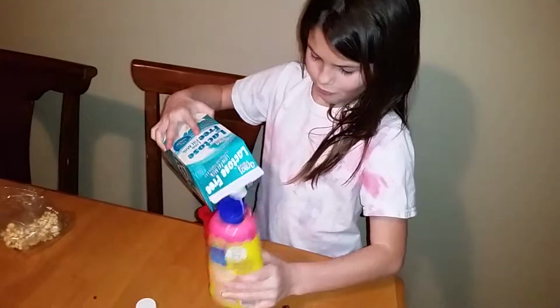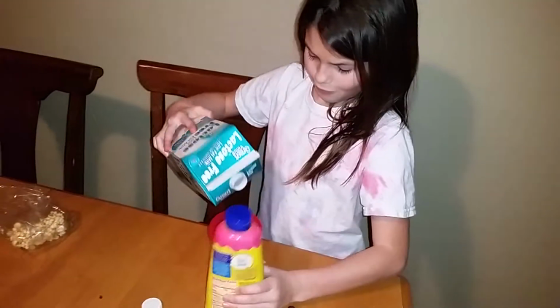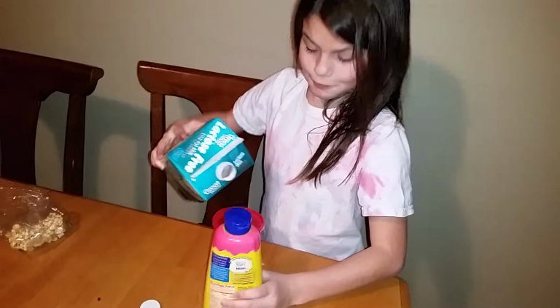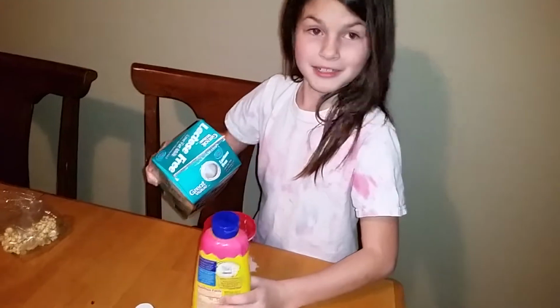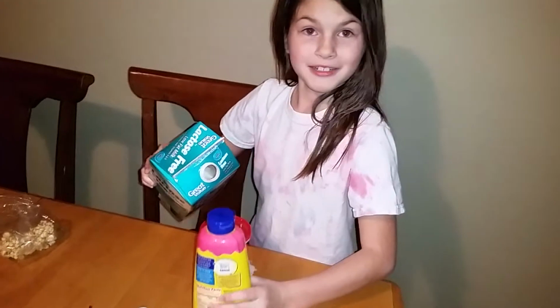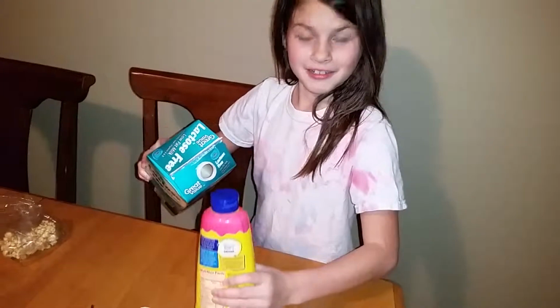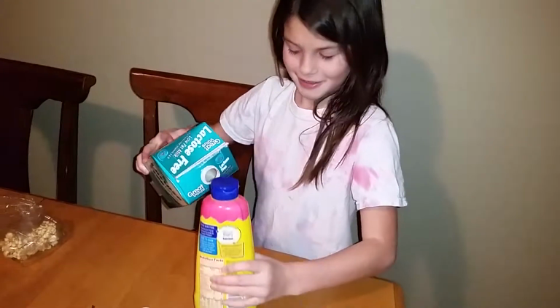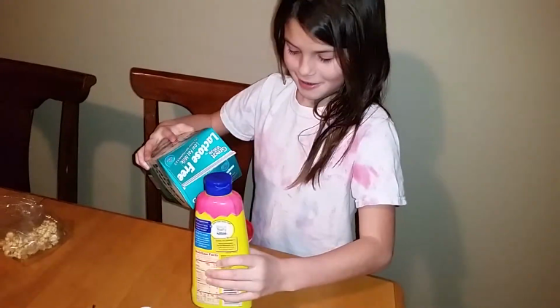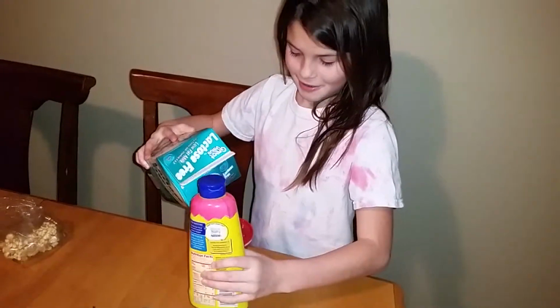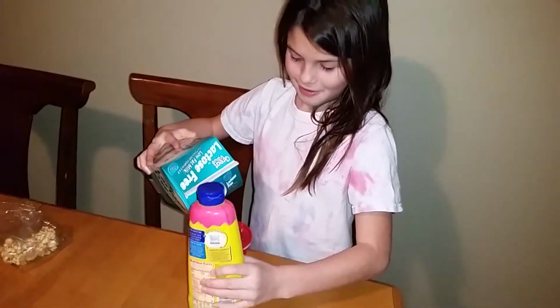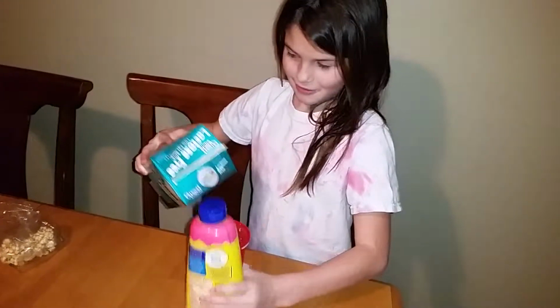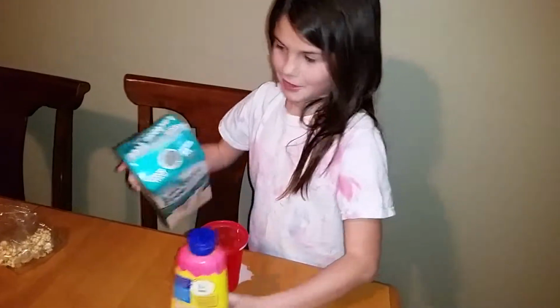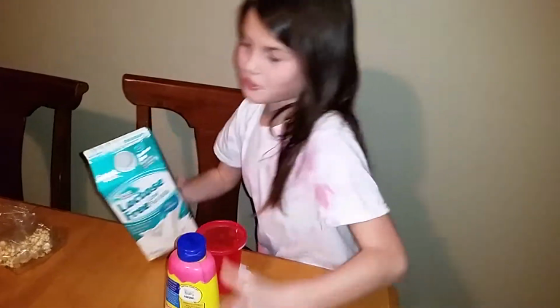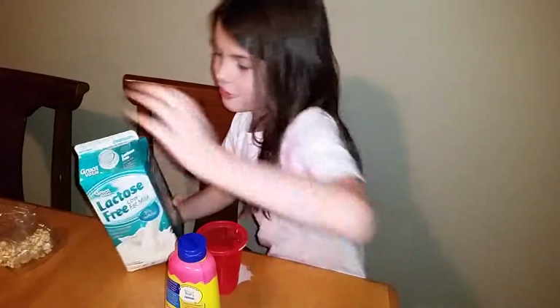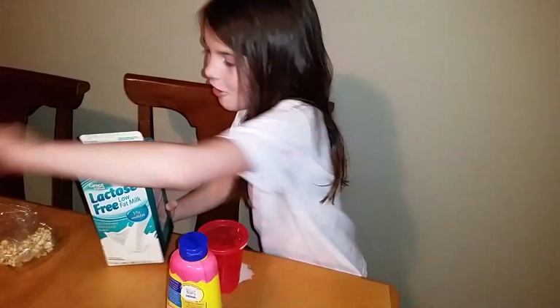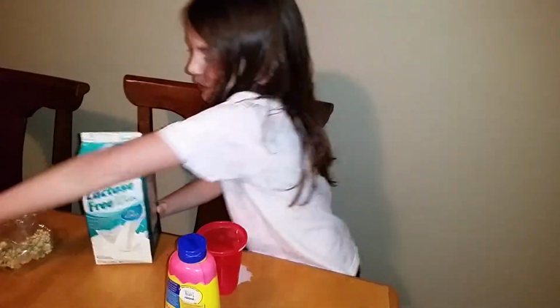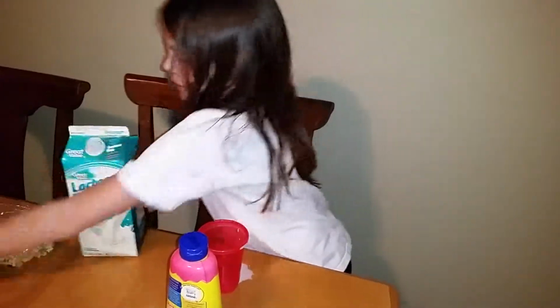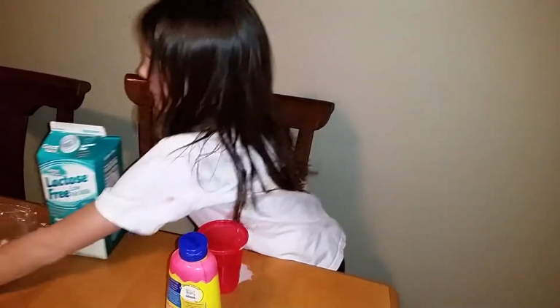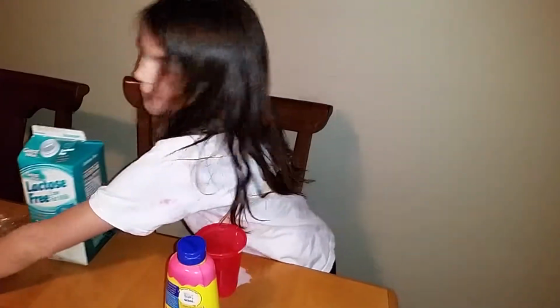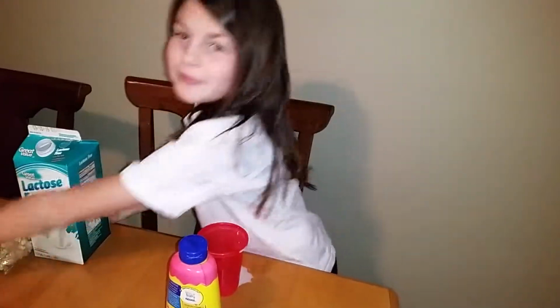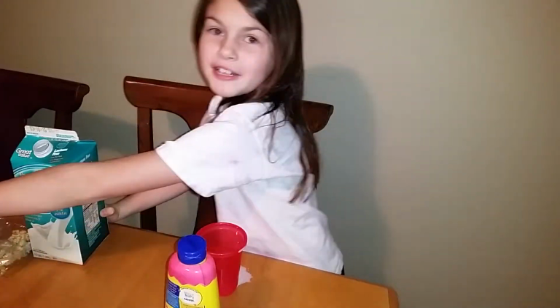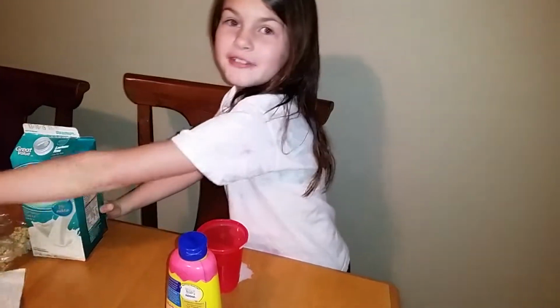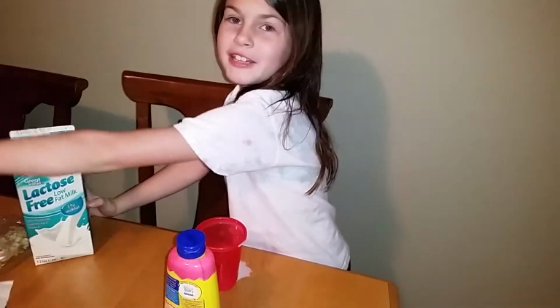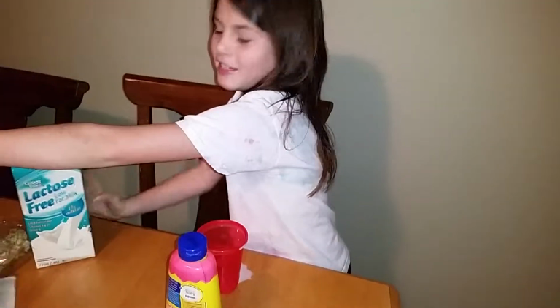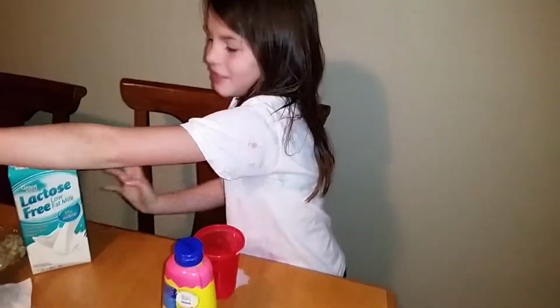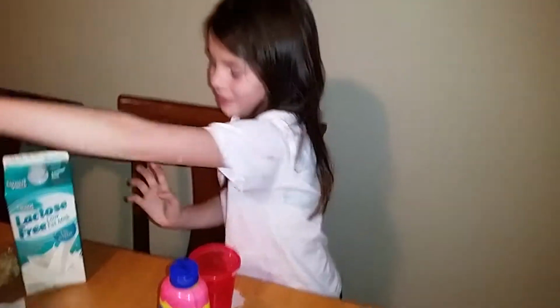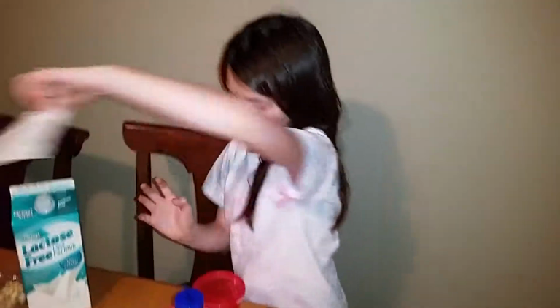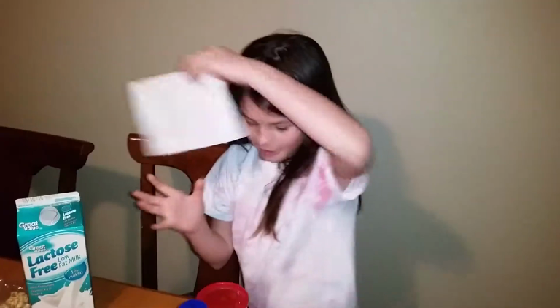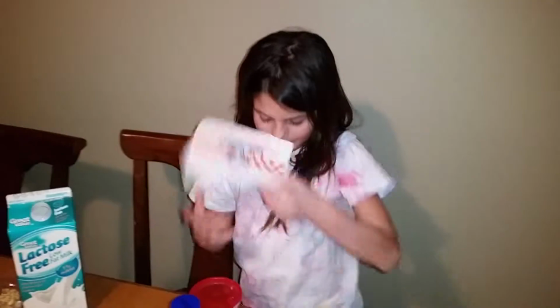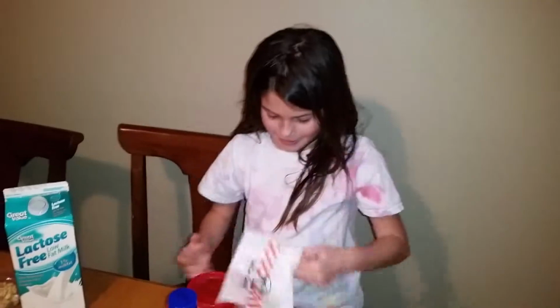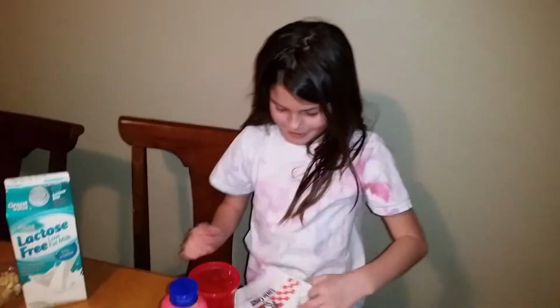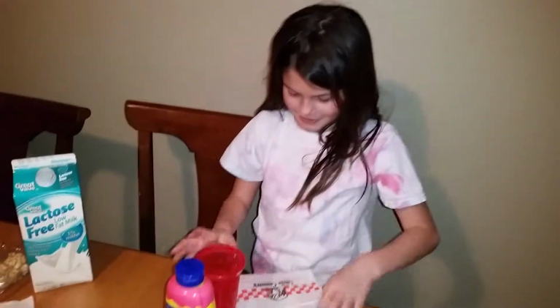Oops. Make sure to always get a napkin when you clean up the mess.